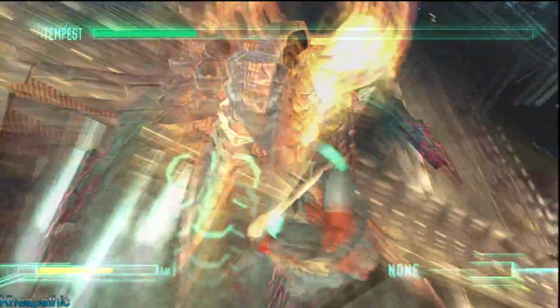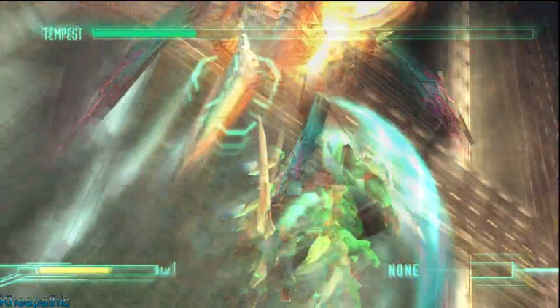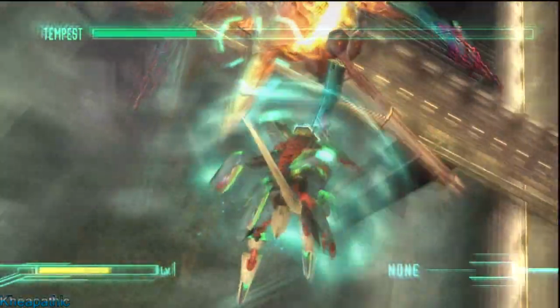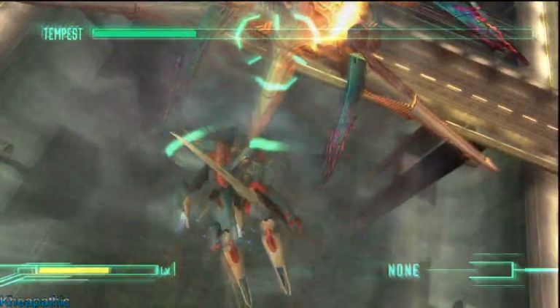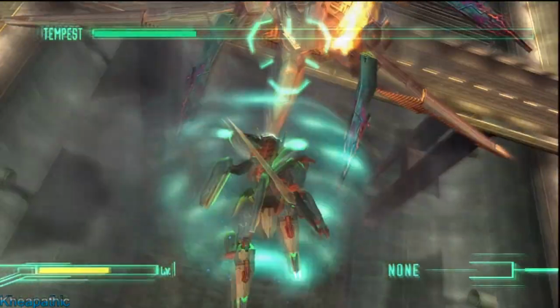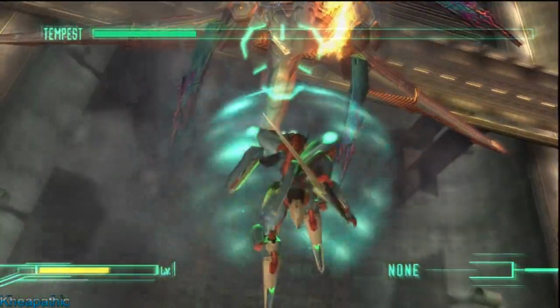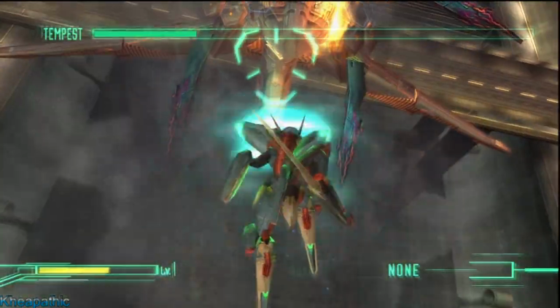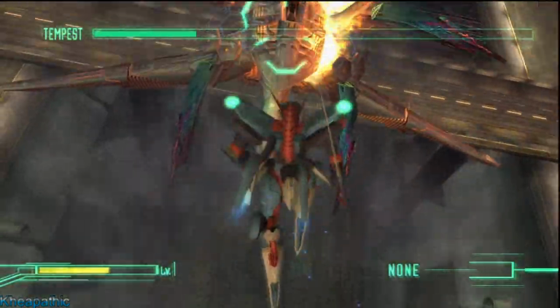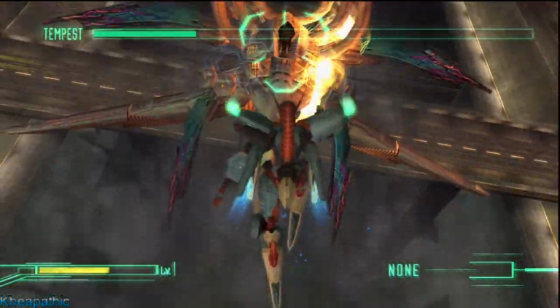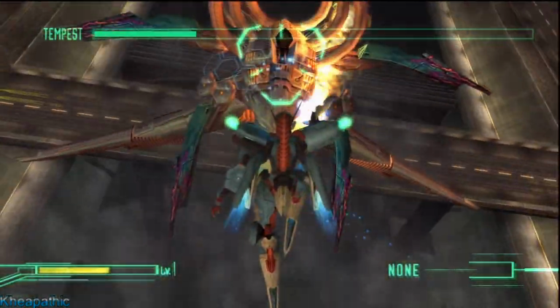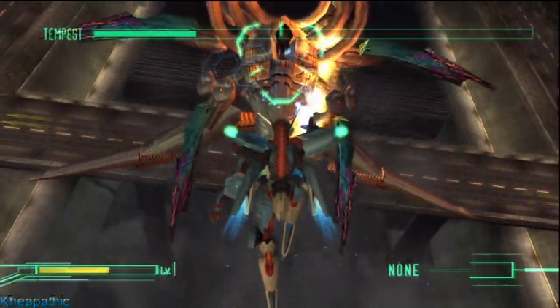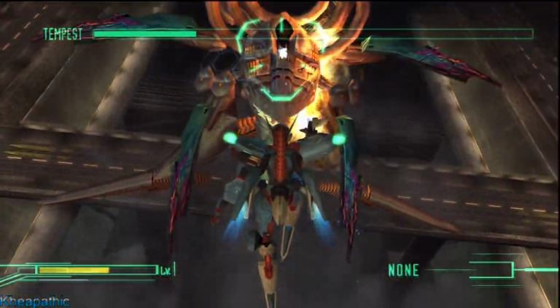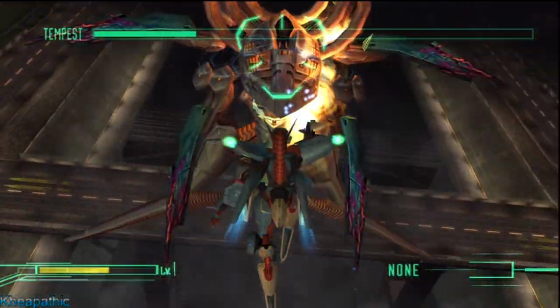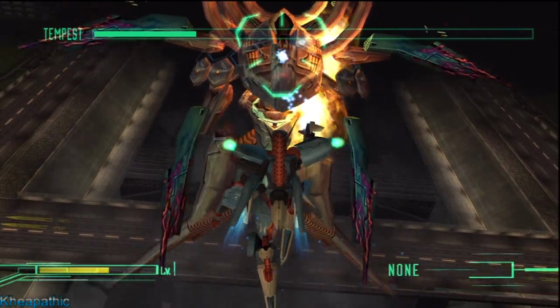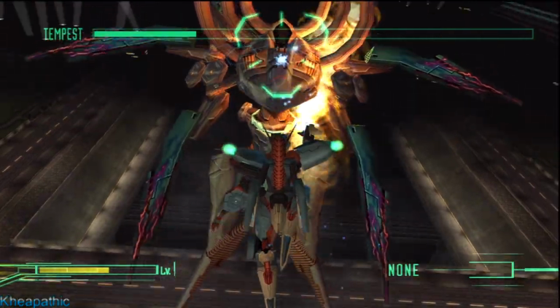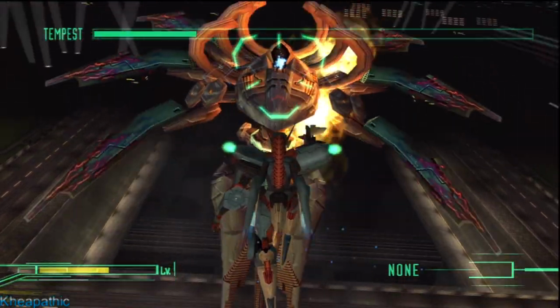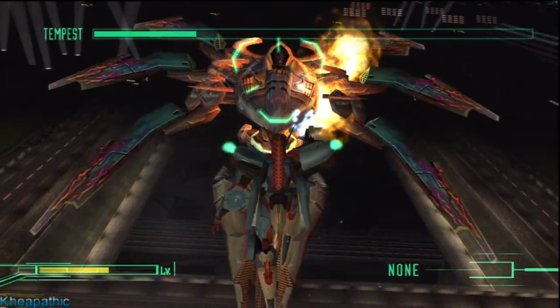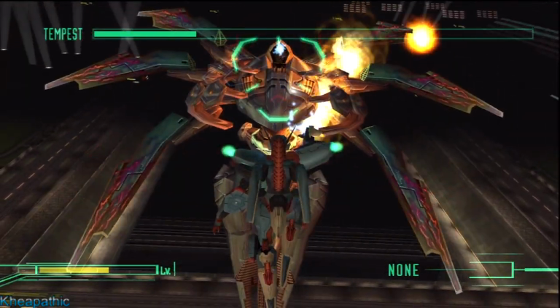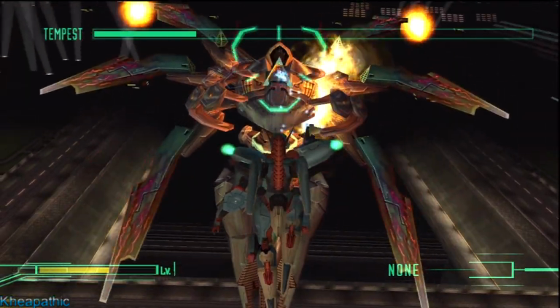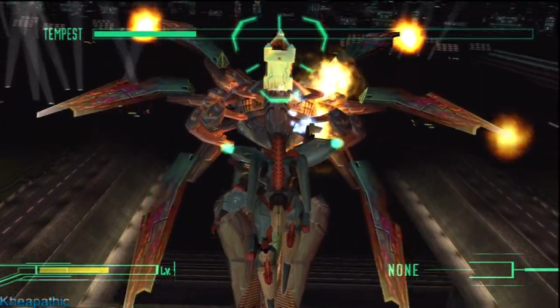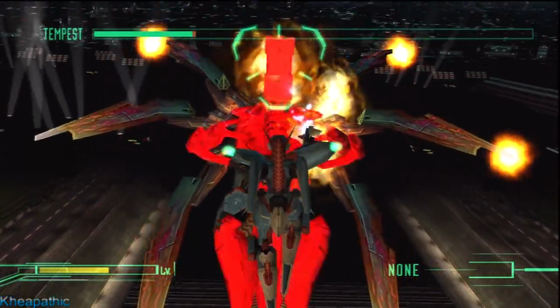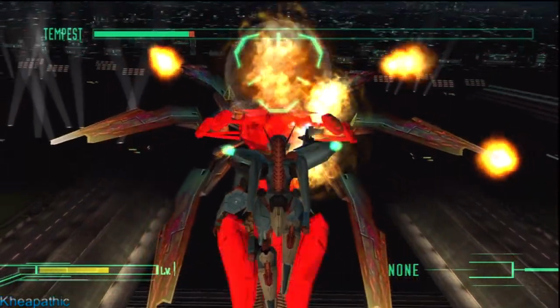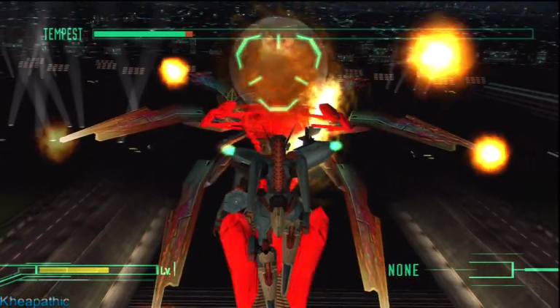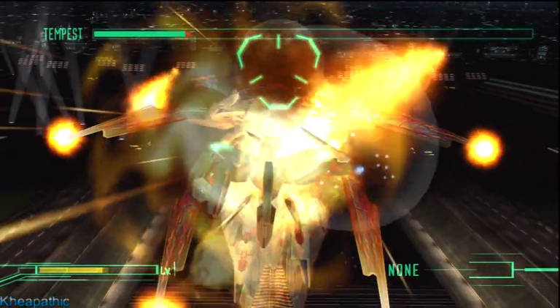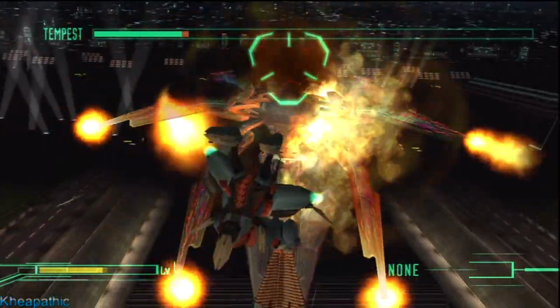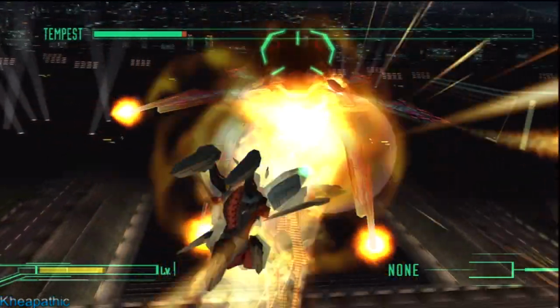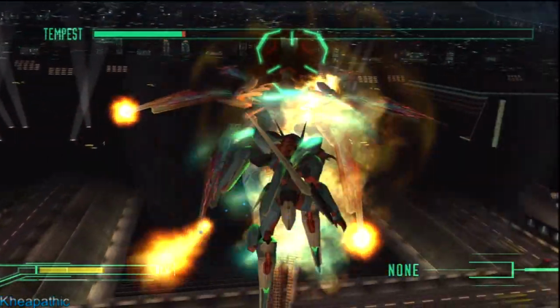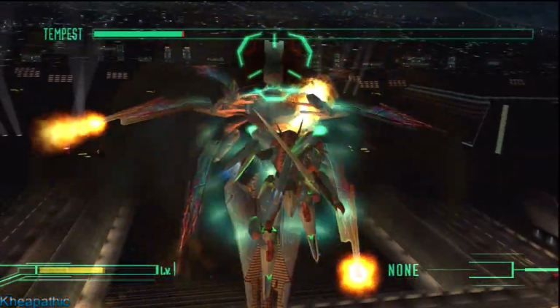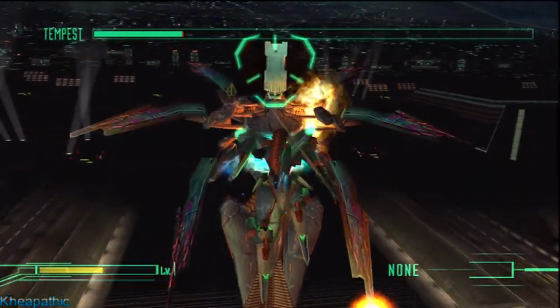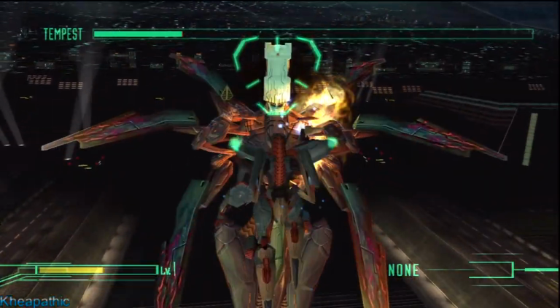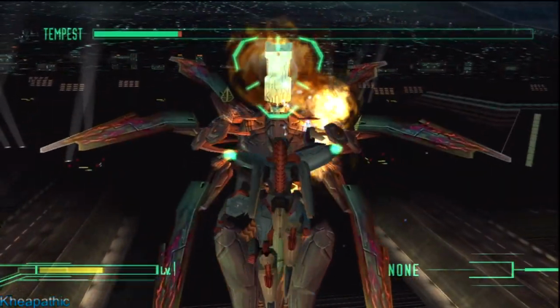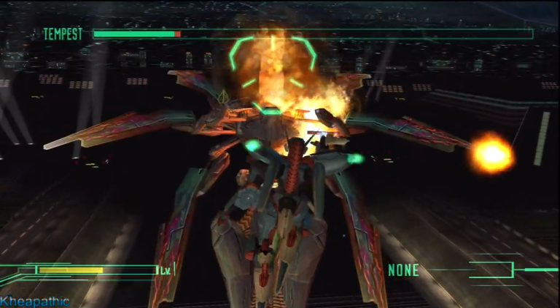Once he lands, you just need to dodge his legs and his body and then go right back to getting in his face and attacking him.